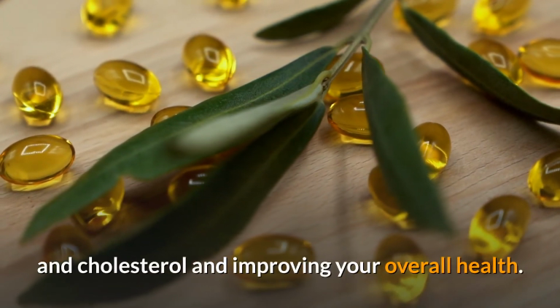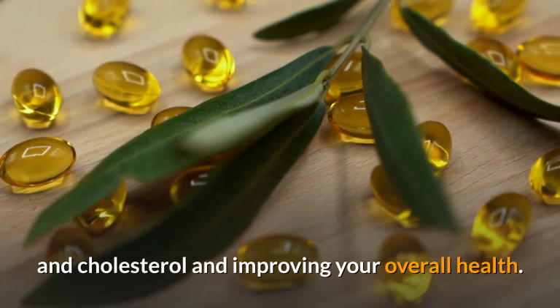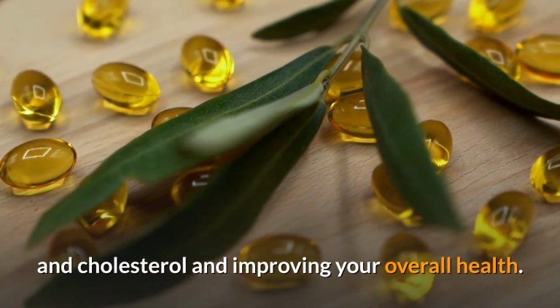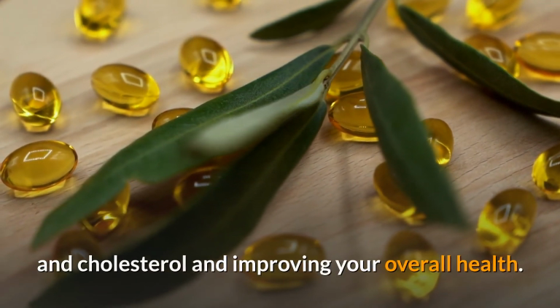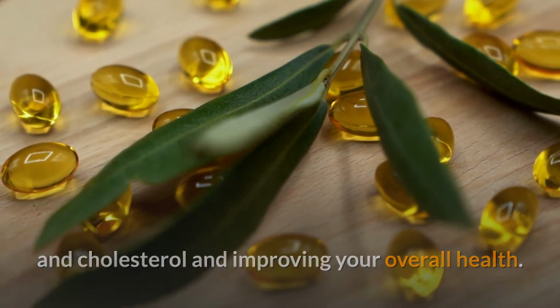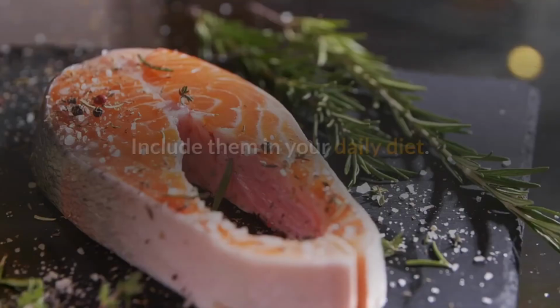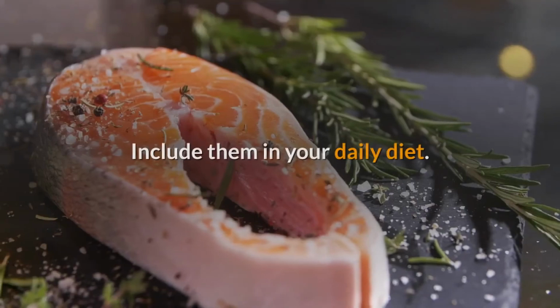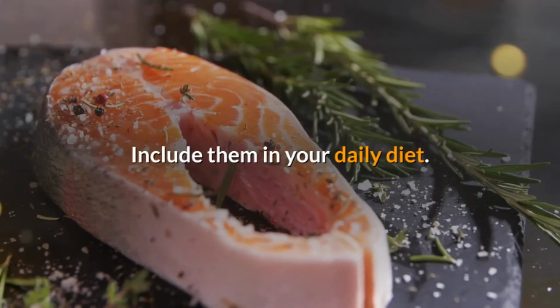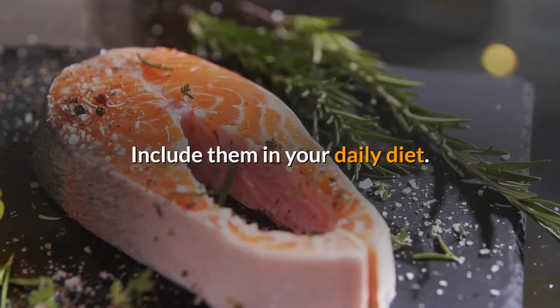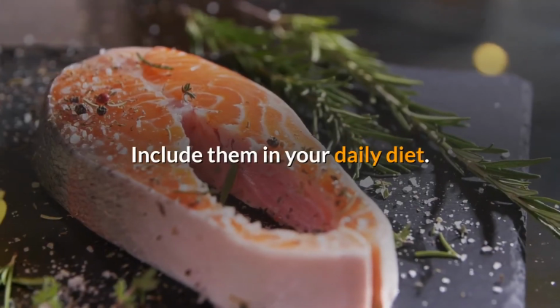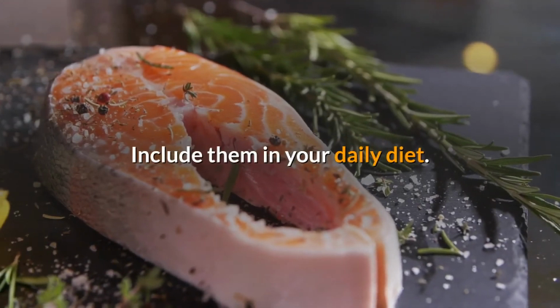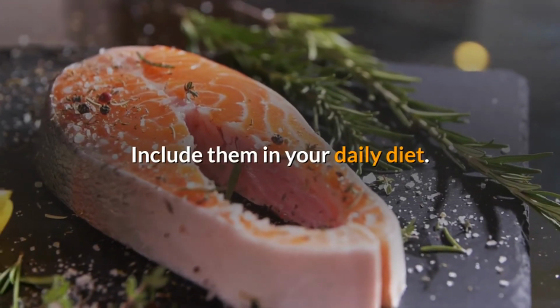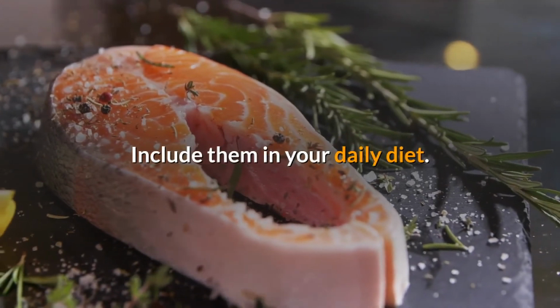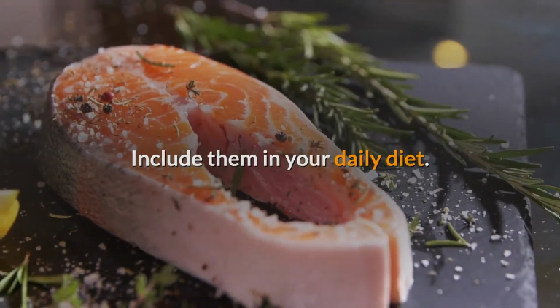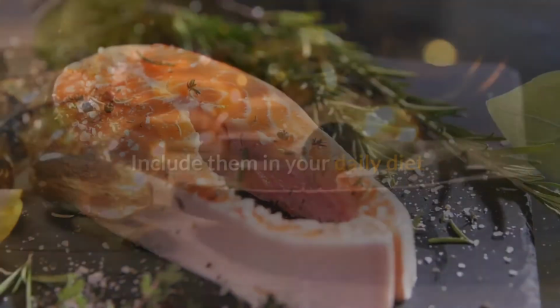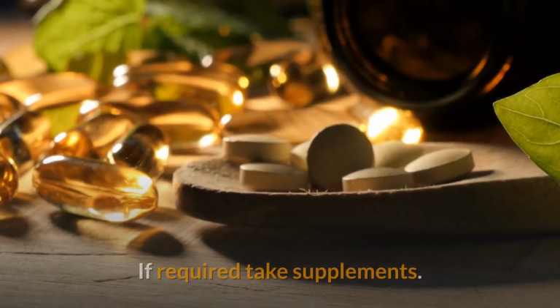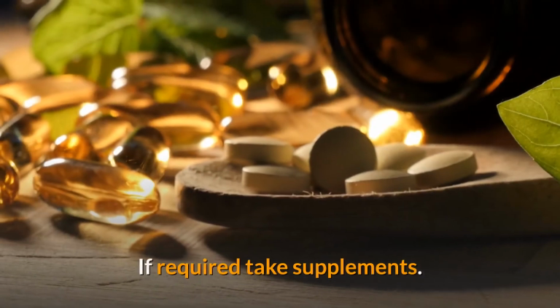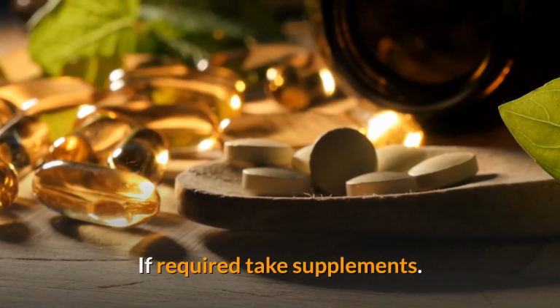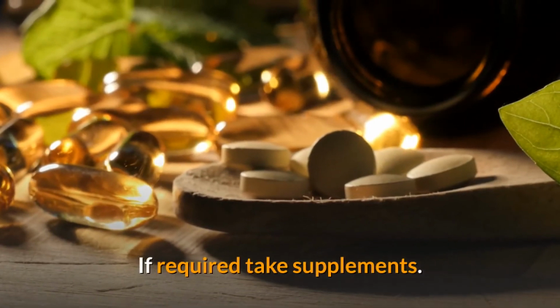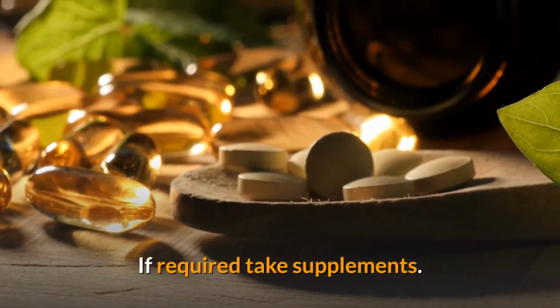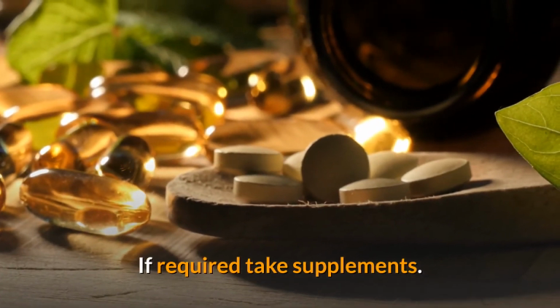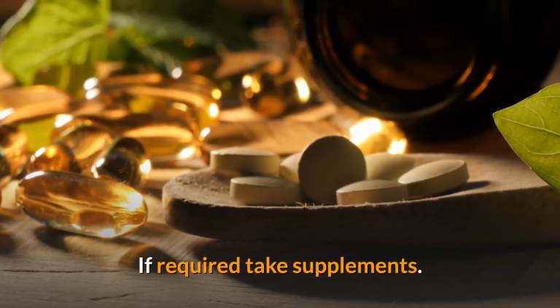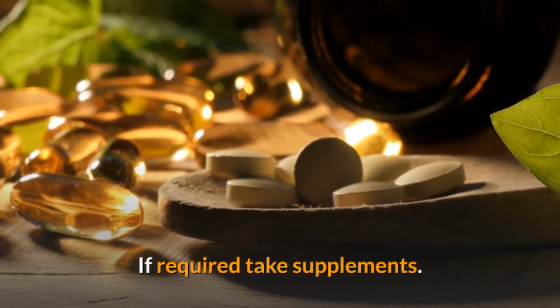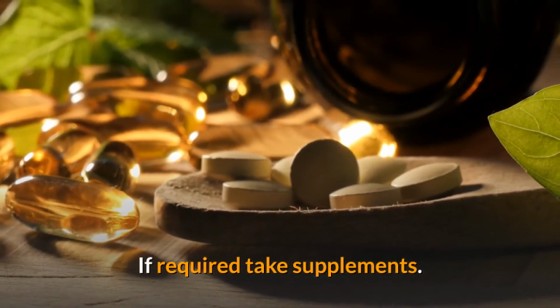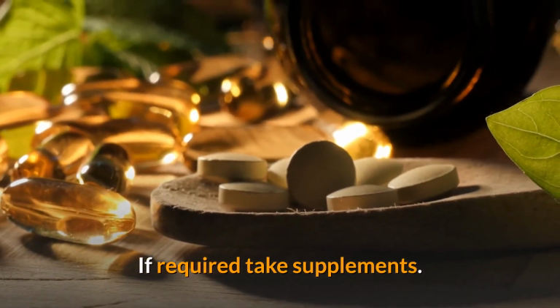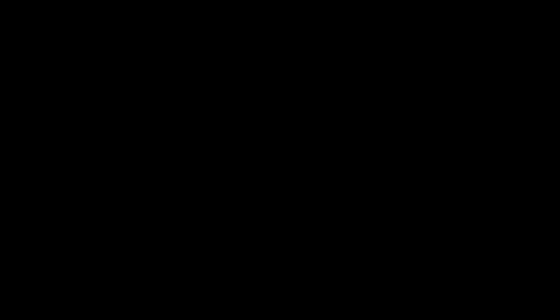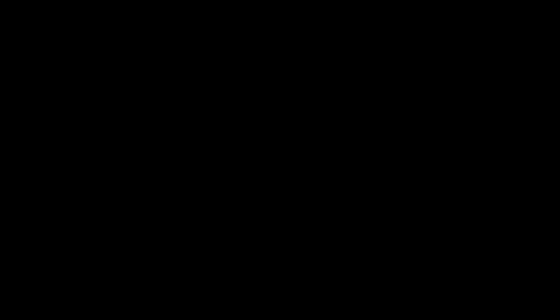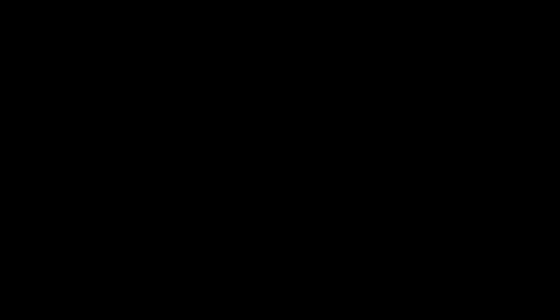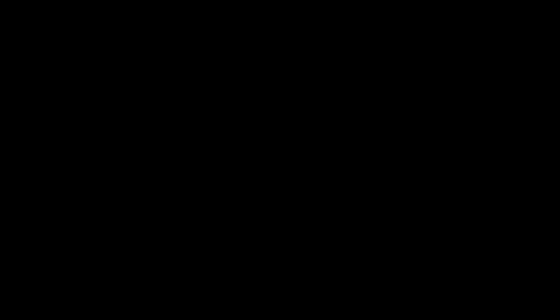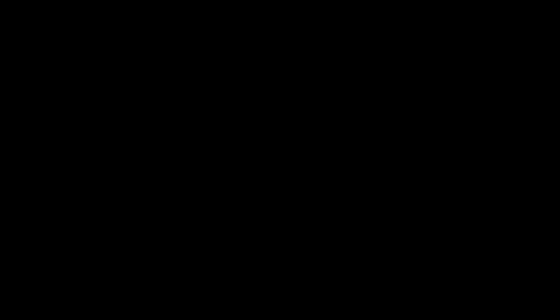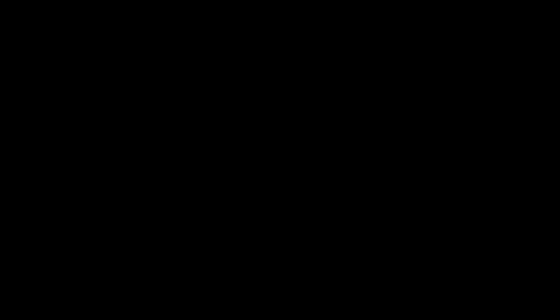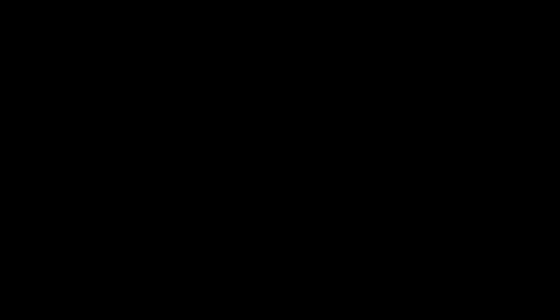The bottom line is omega-3 fatty acids are good for lowering triglycerides and cholesterol and improving your overall health. Include them in your daily diet, and if required, take supplements.